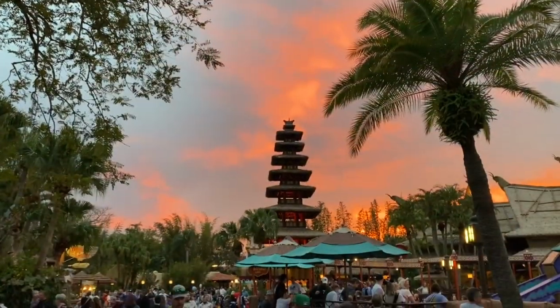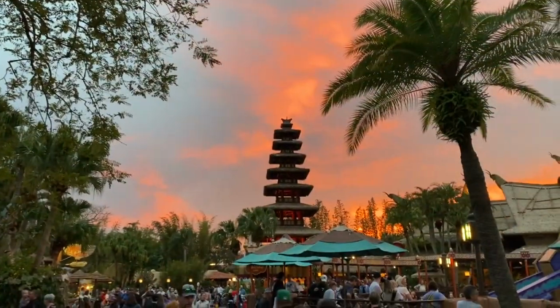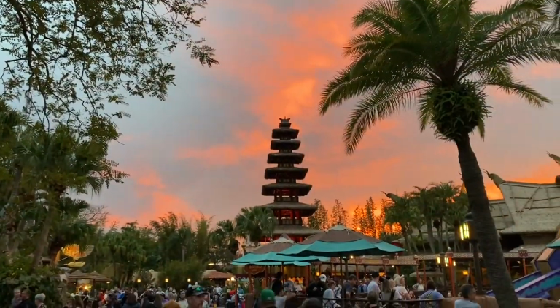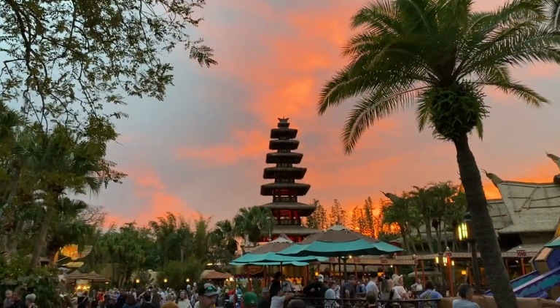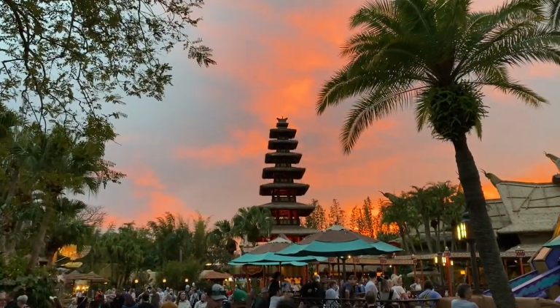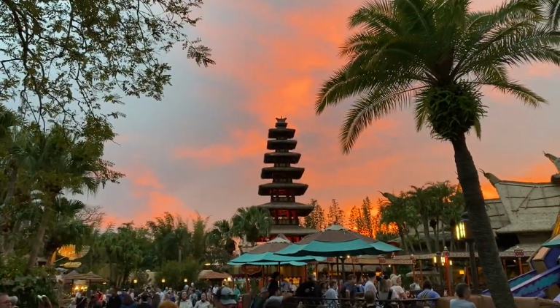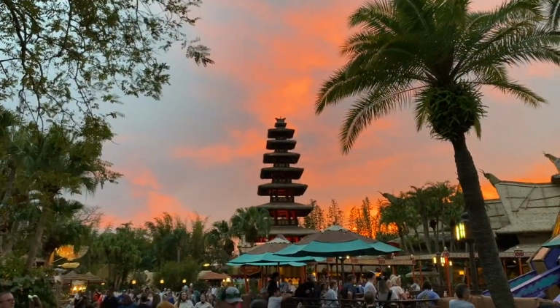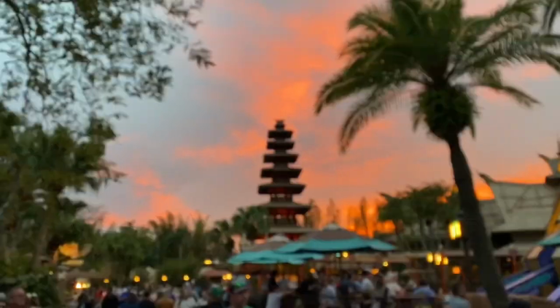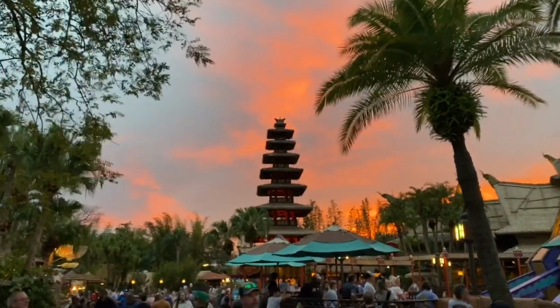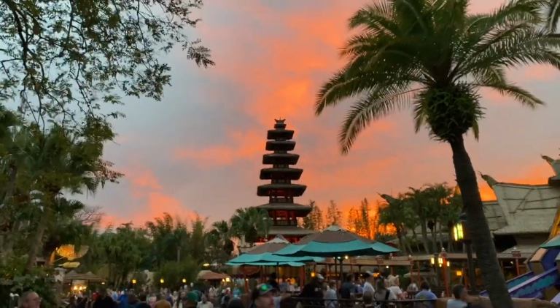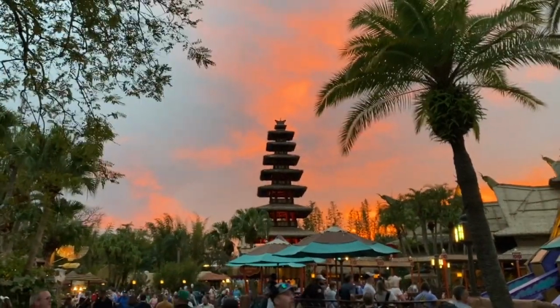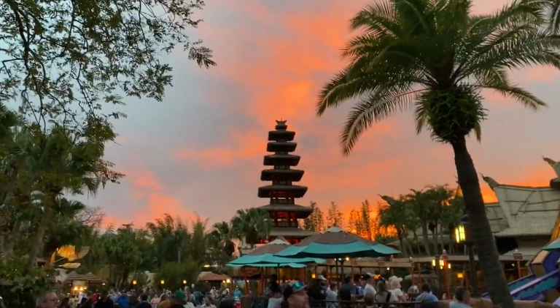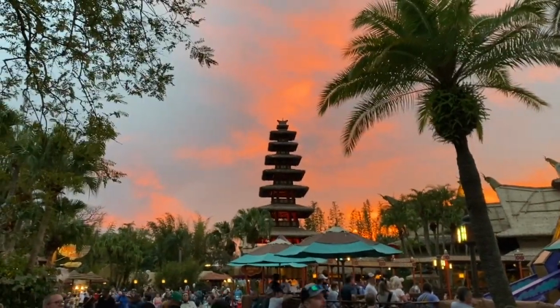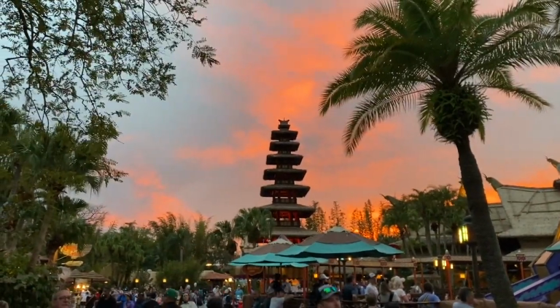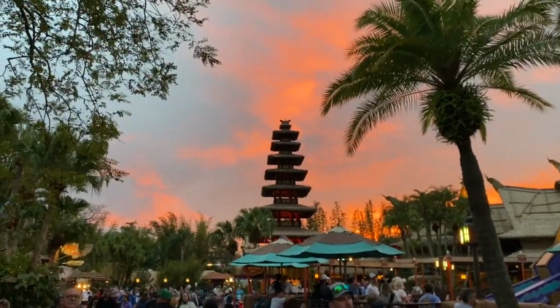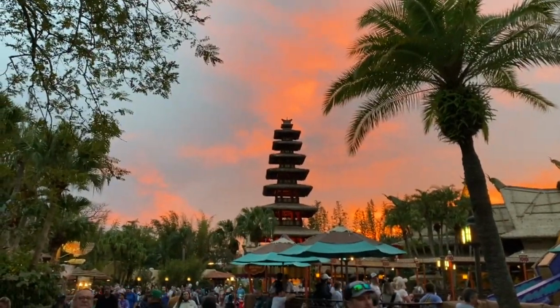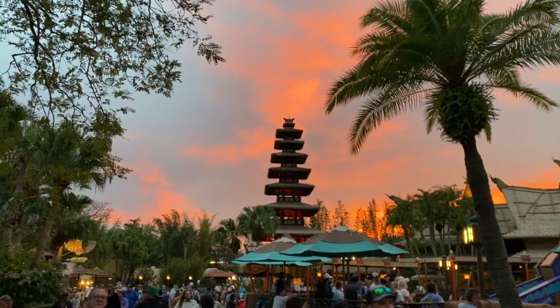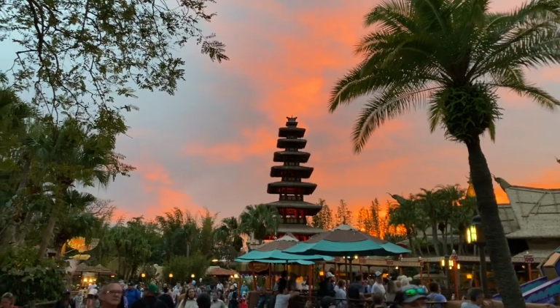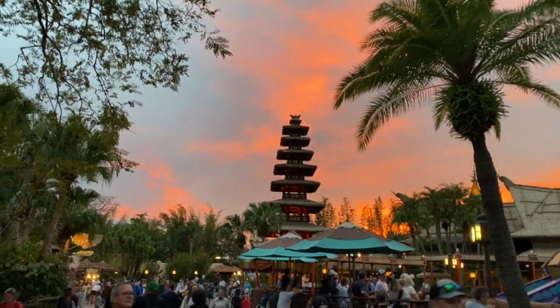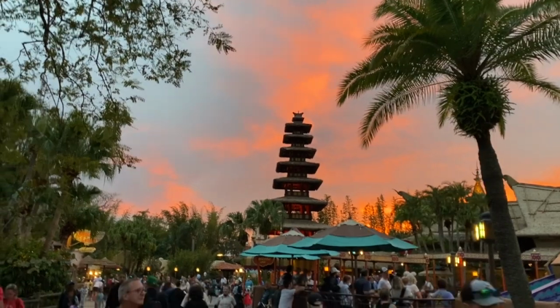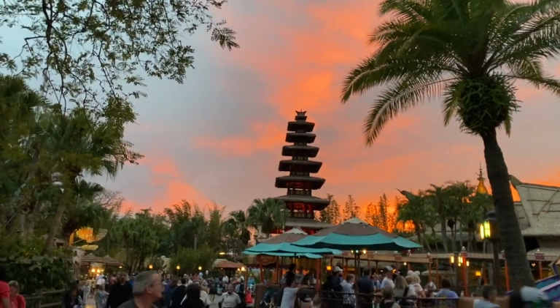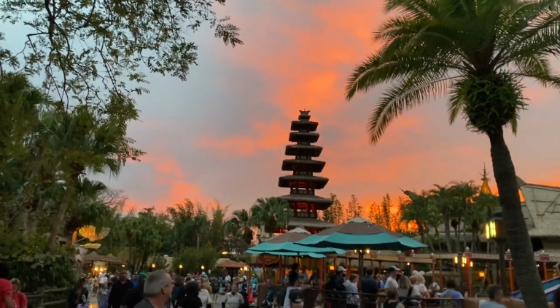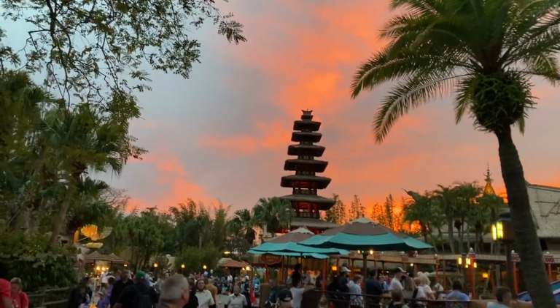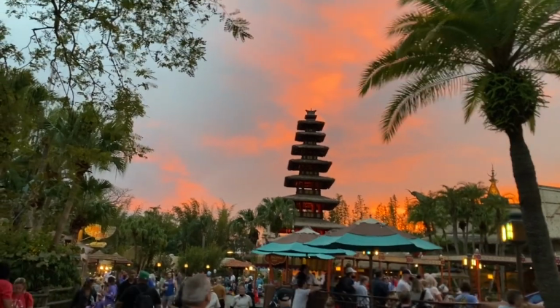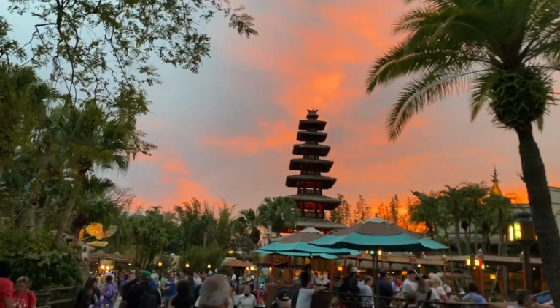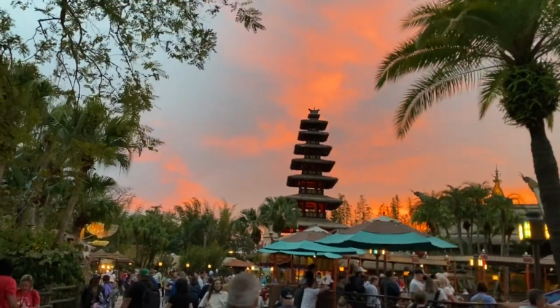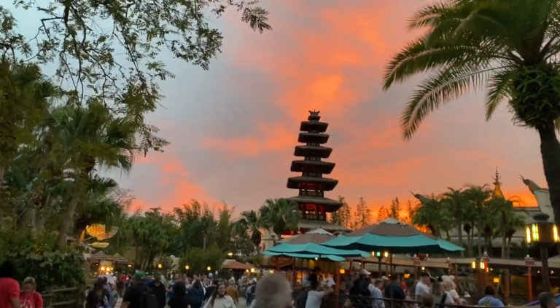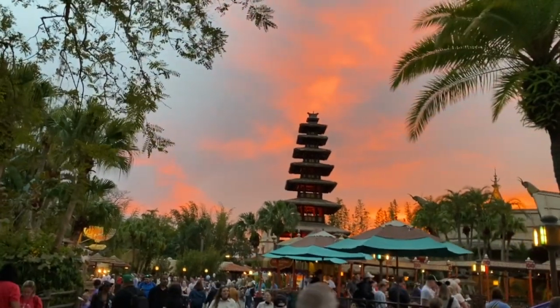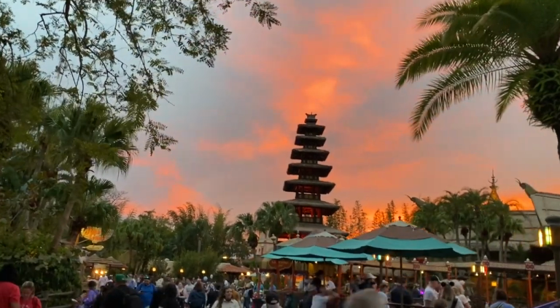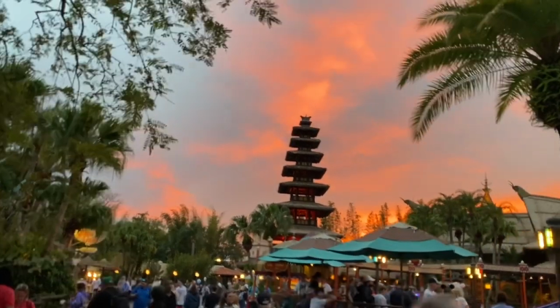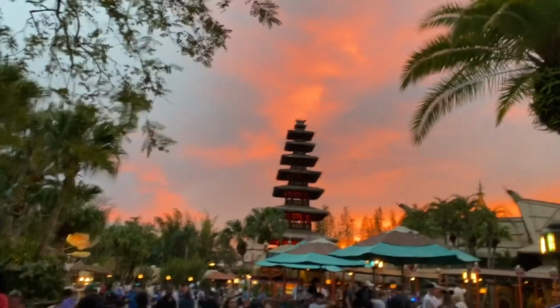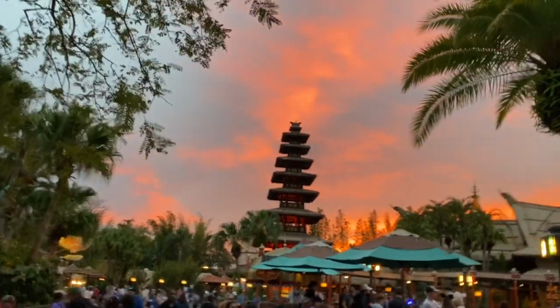Look at this sky as we came off. This is a fantastic sunset. Look at that.